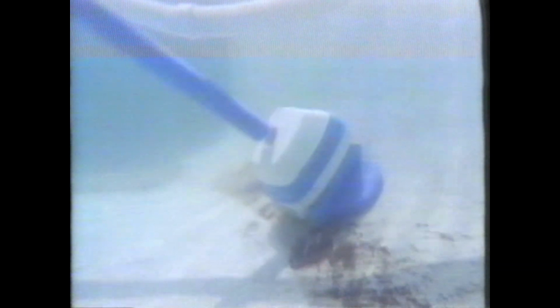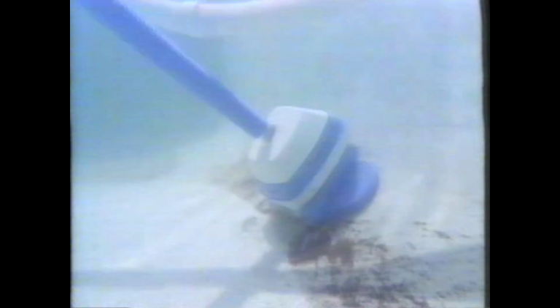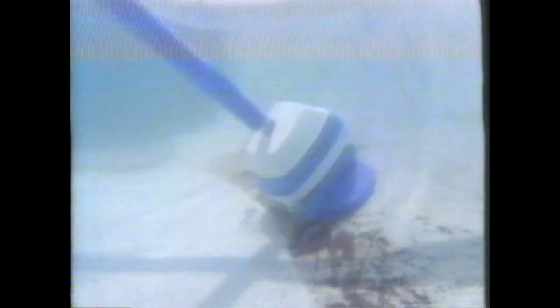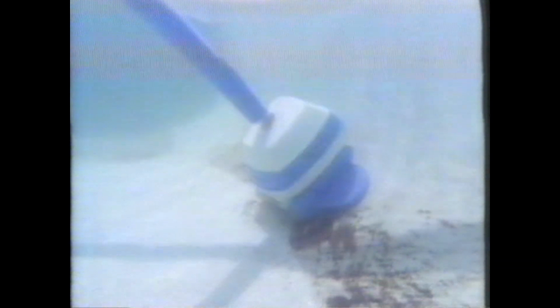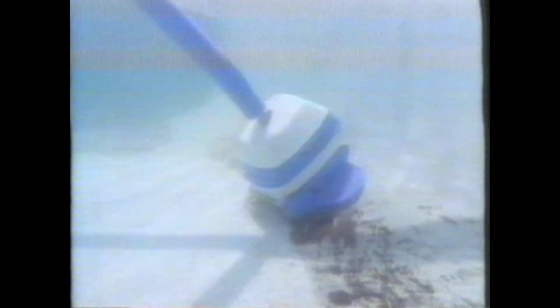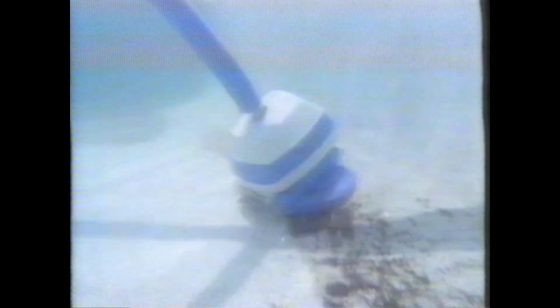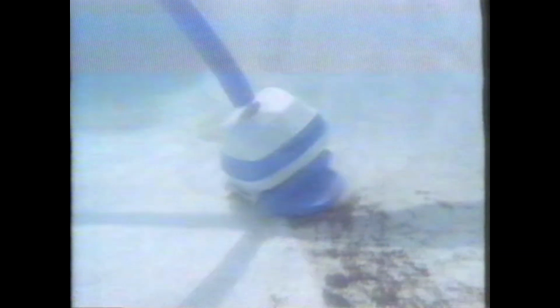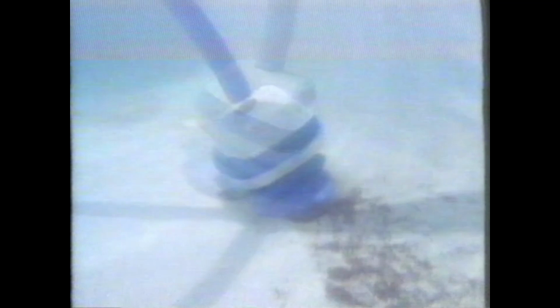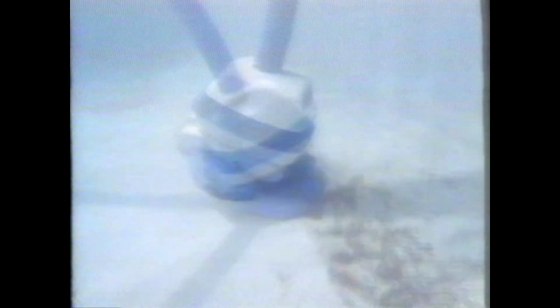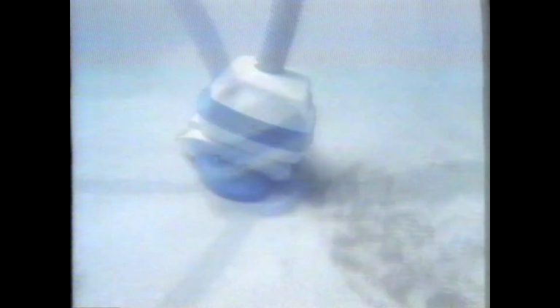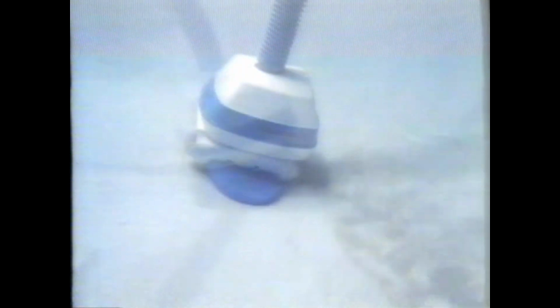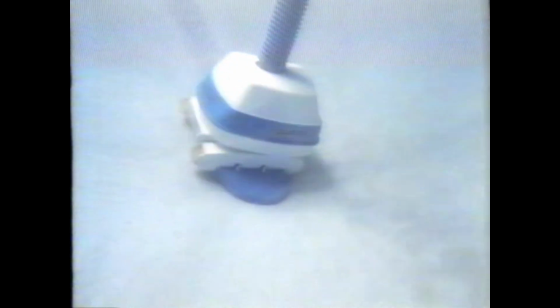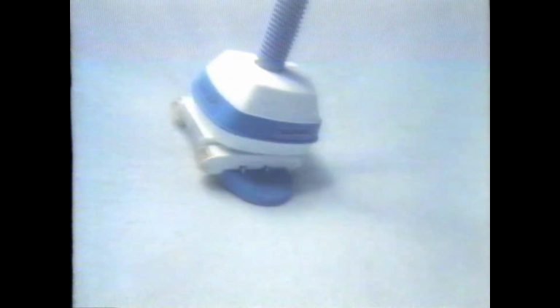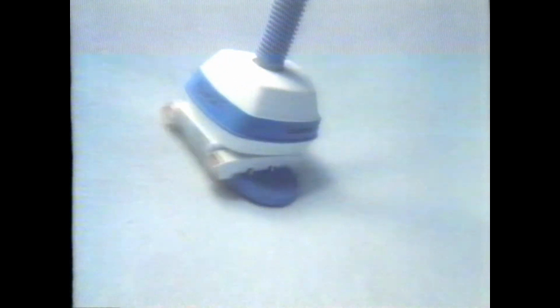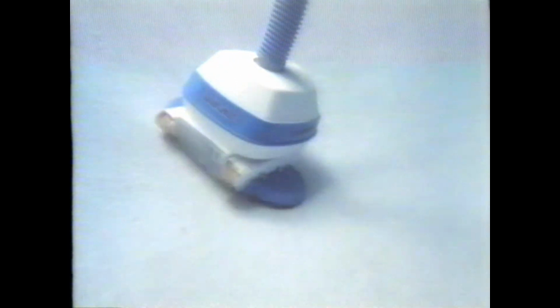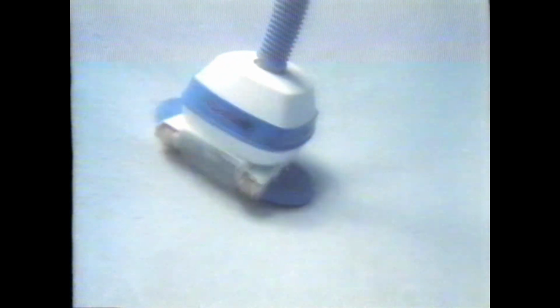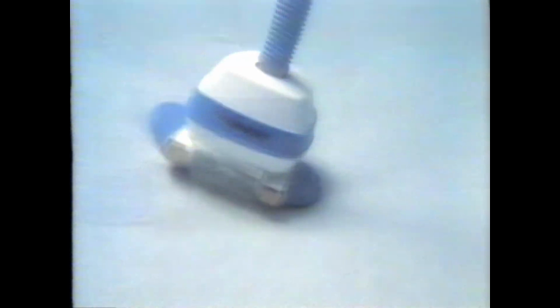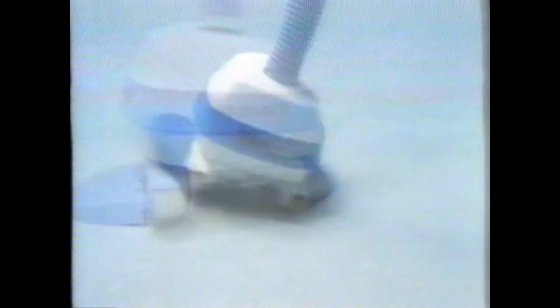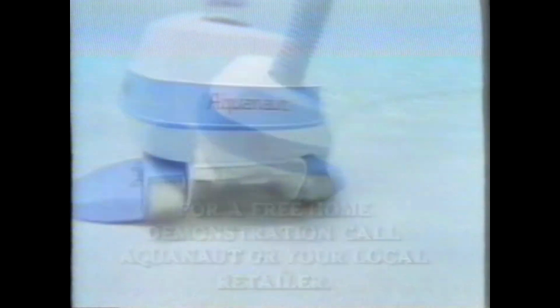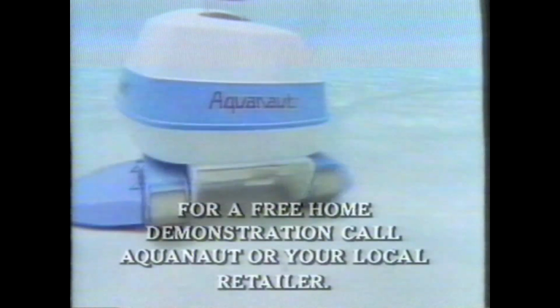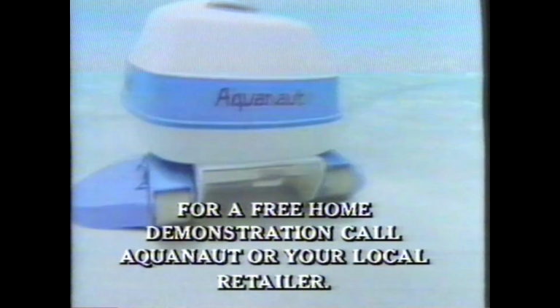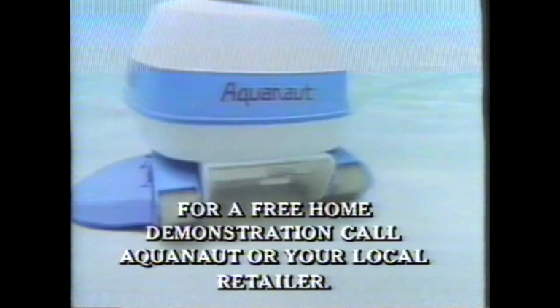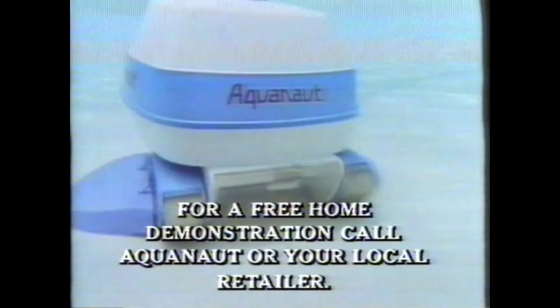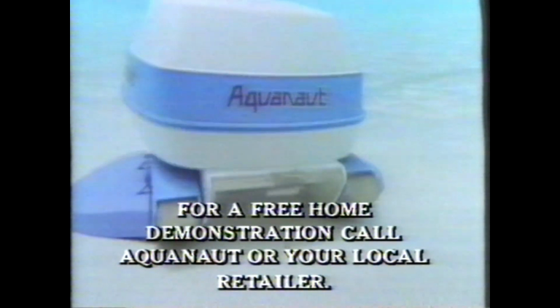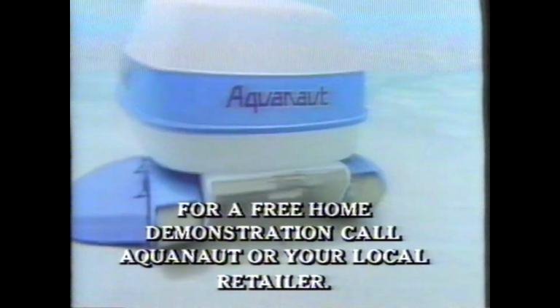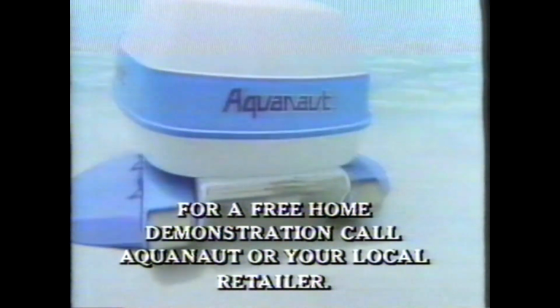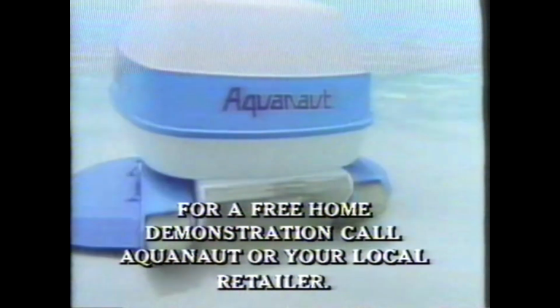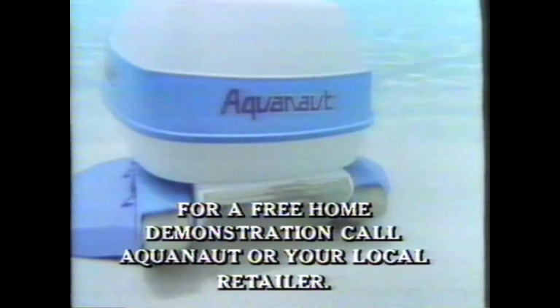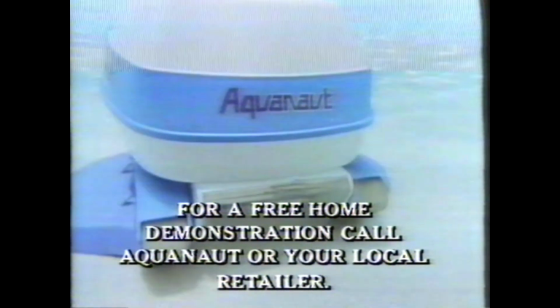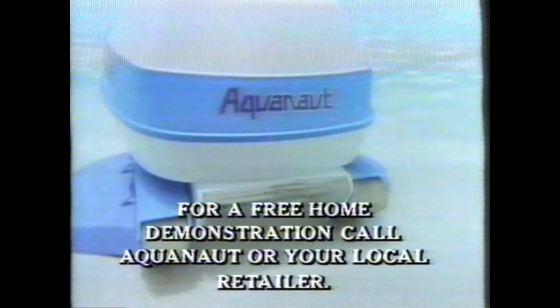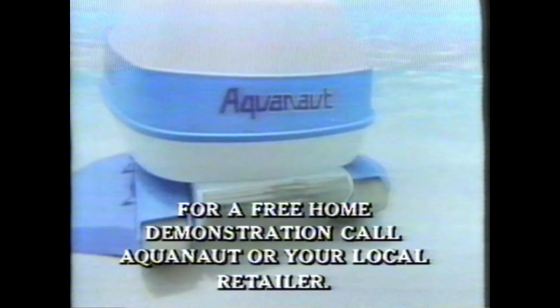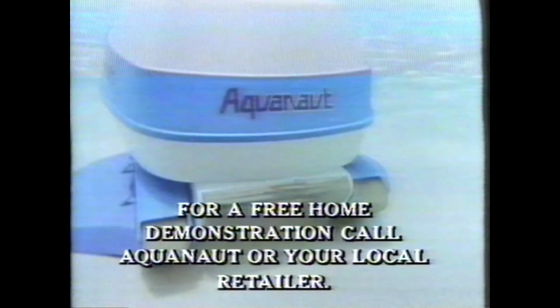It's quiet, fast, efficient, compact, and guaranteed for 12 months. Don't know what I'd do without my Aquanaut.